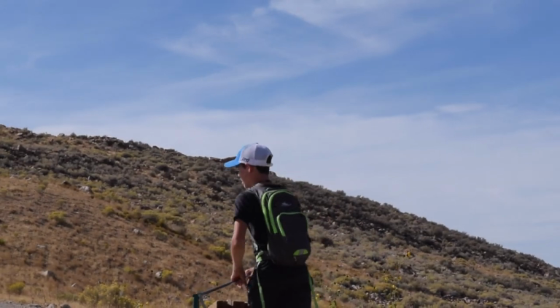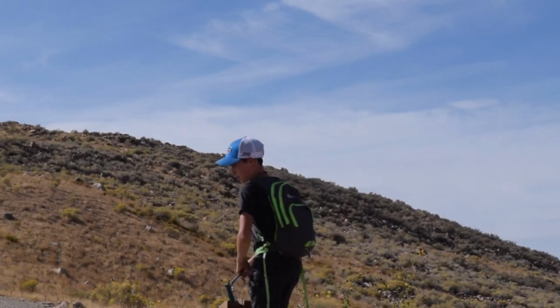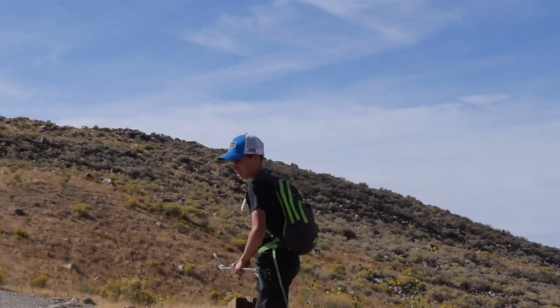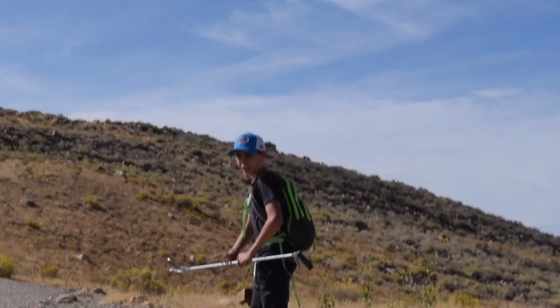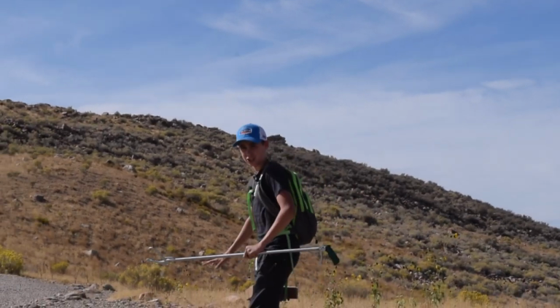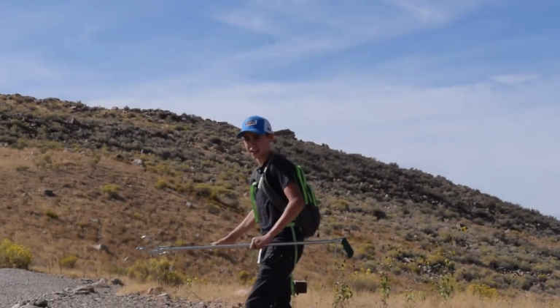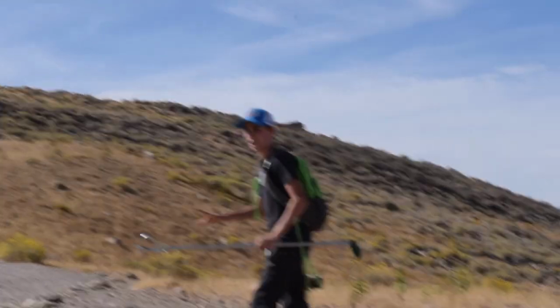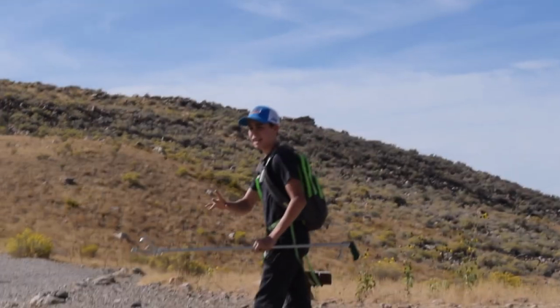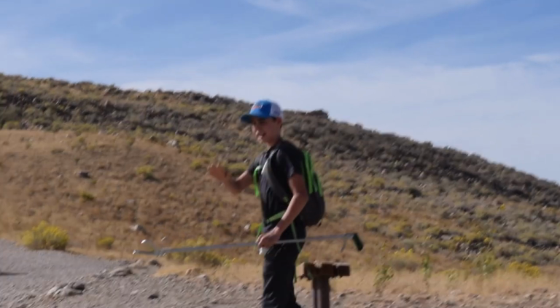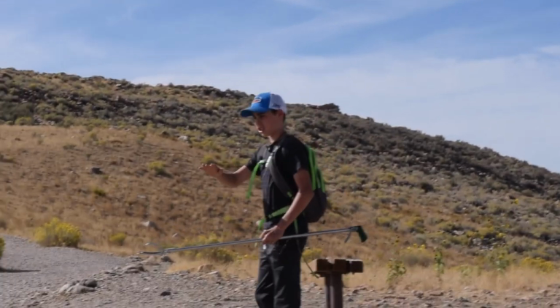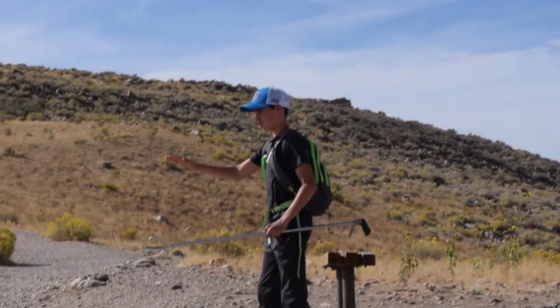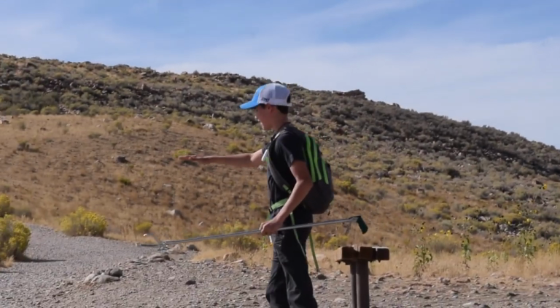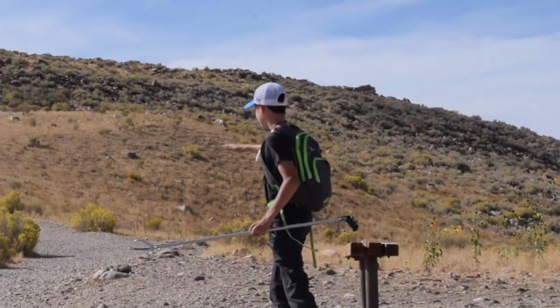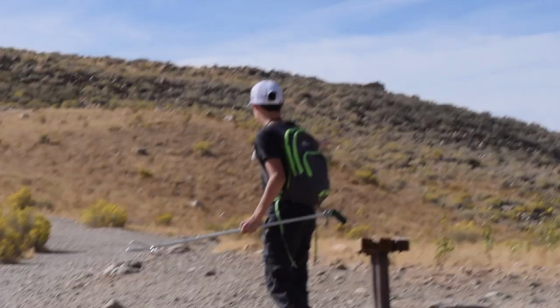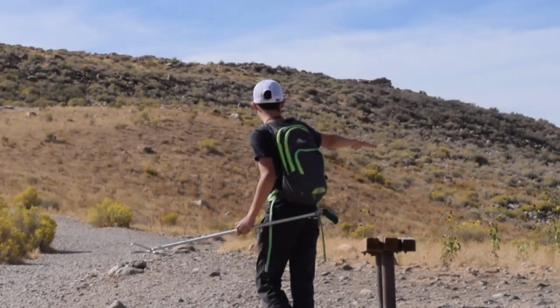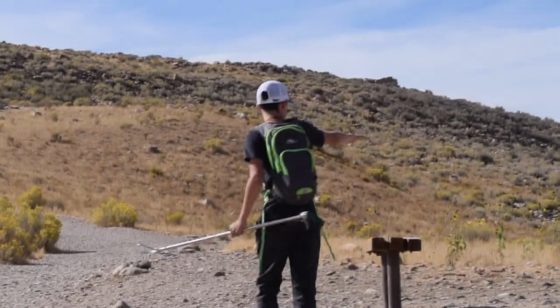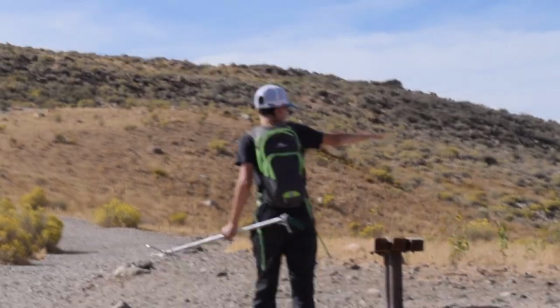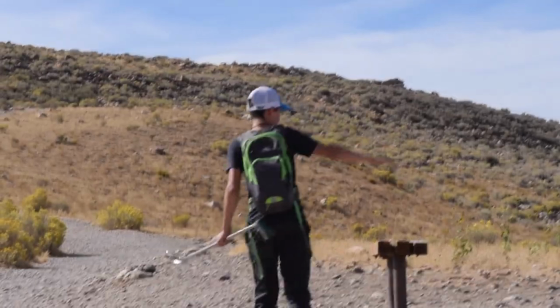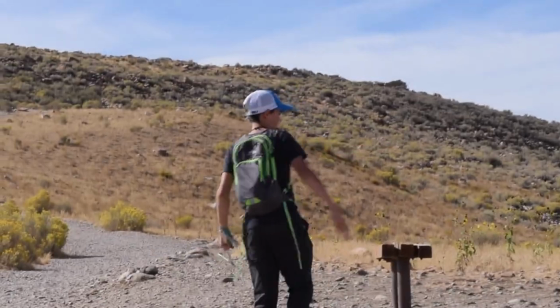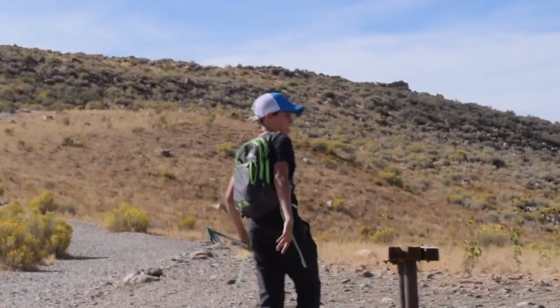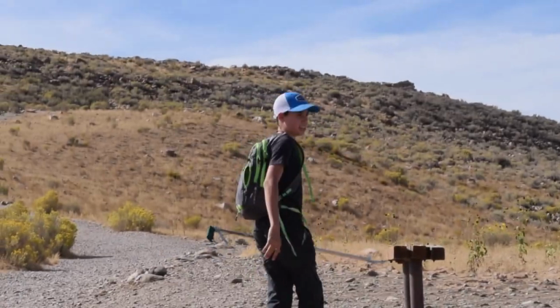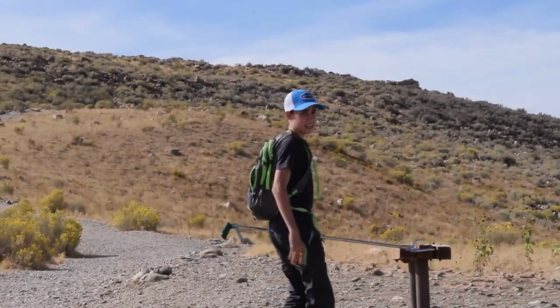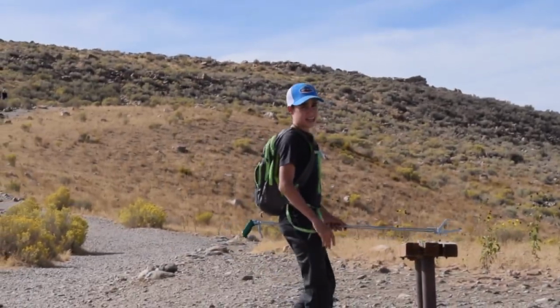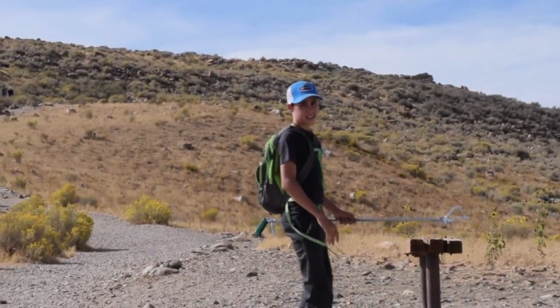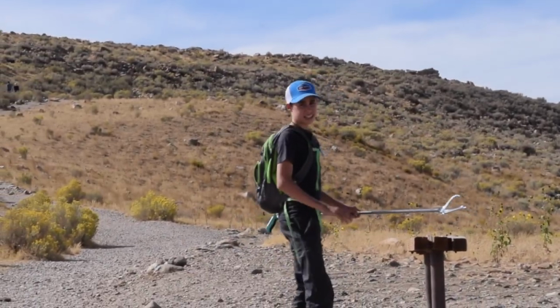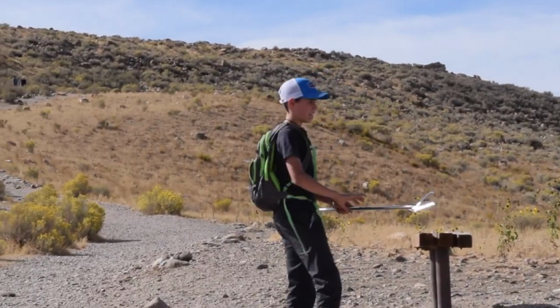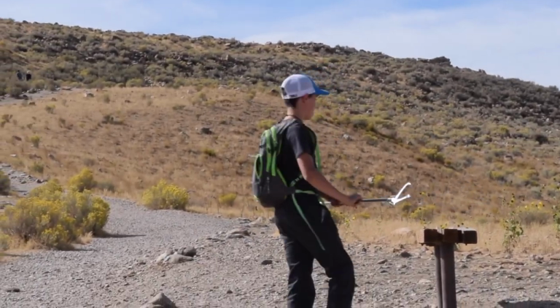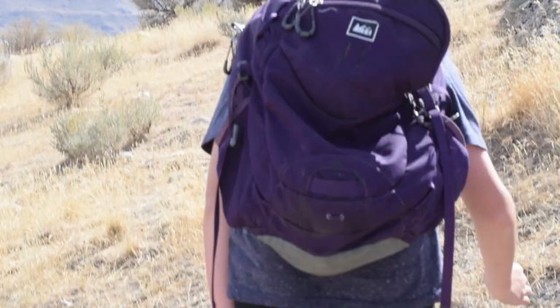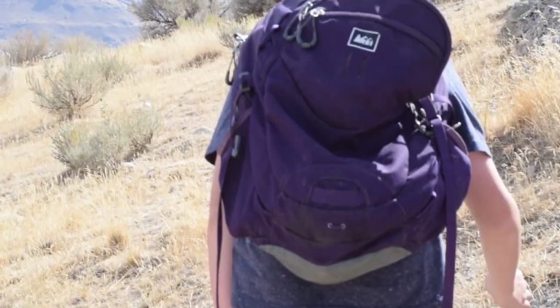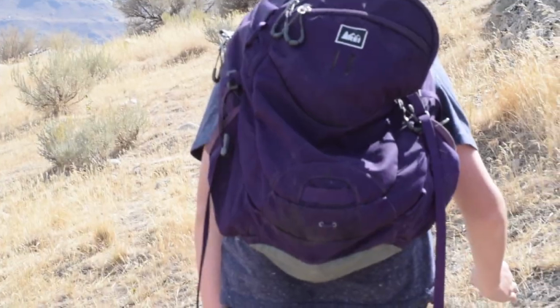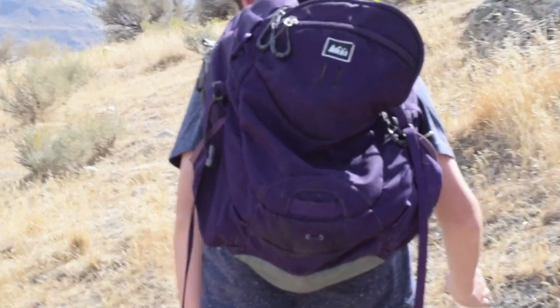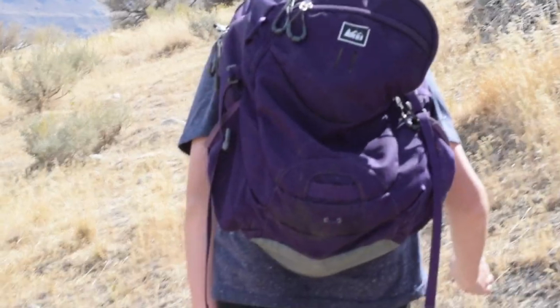I think our best approach is staying on the trail and just looking to see if we can find anything in the landscape. It's a side-blotched lizard!